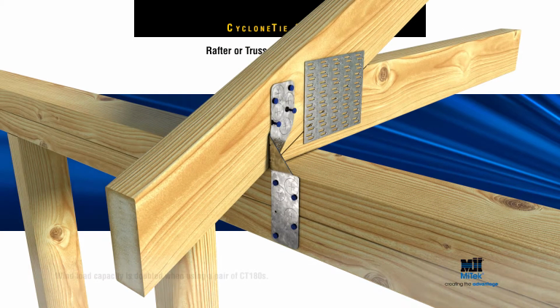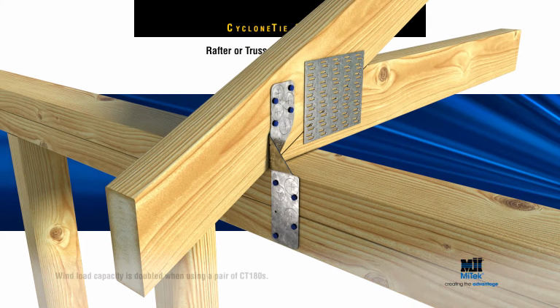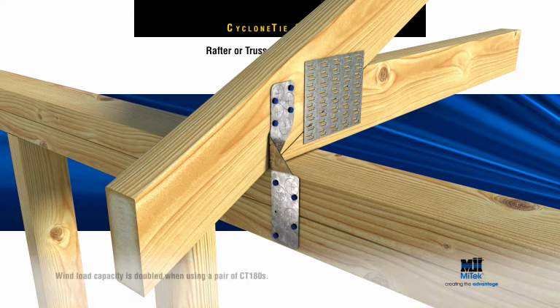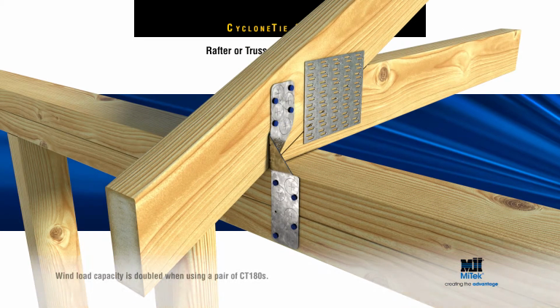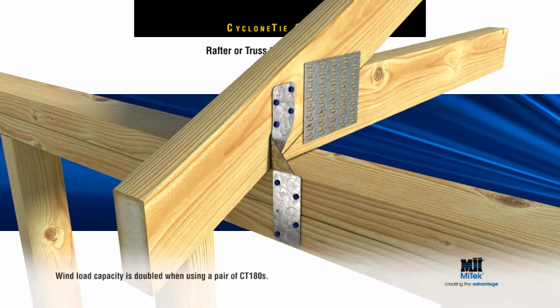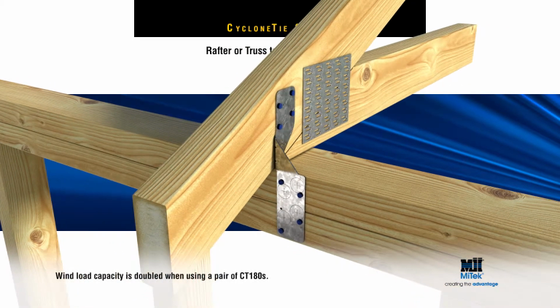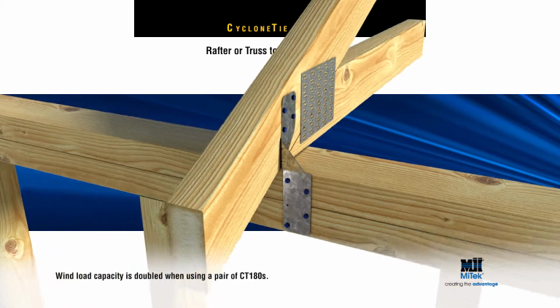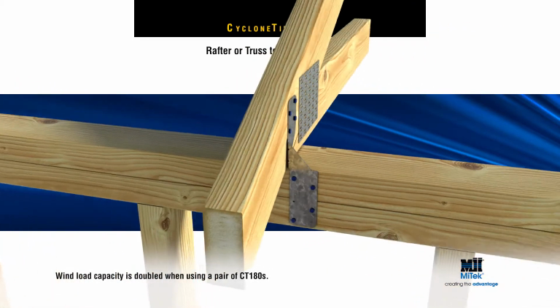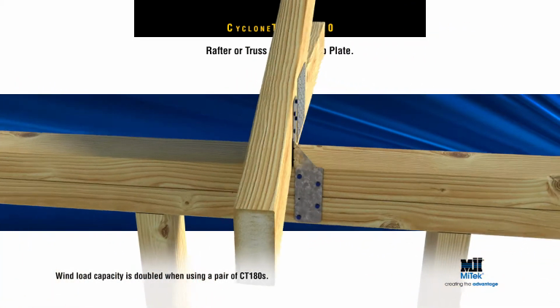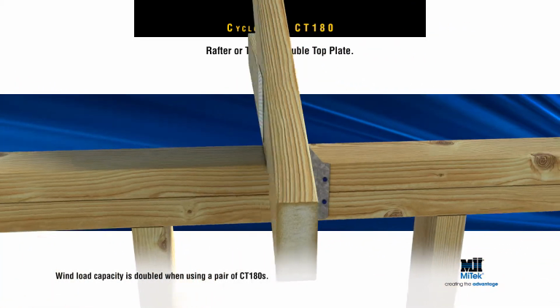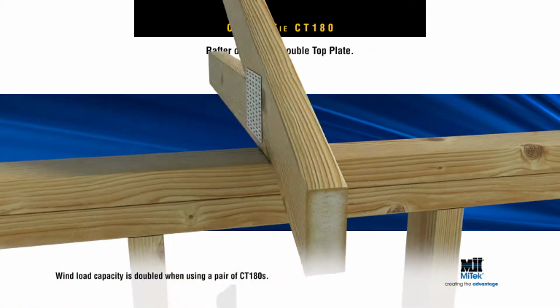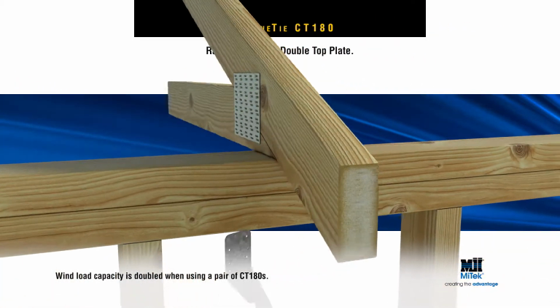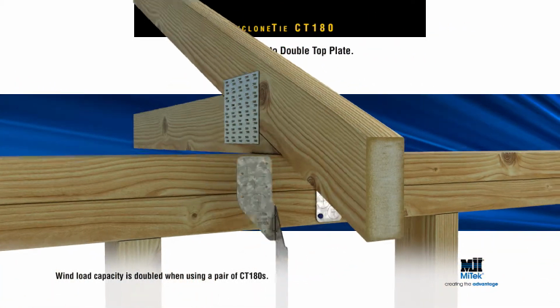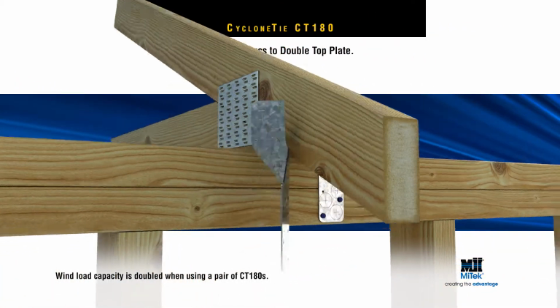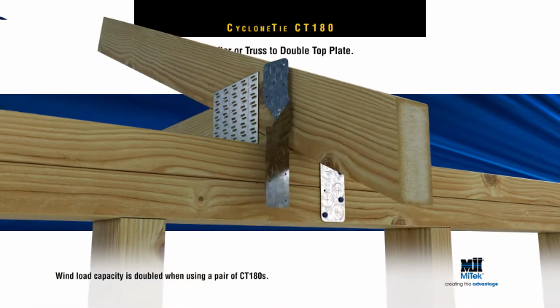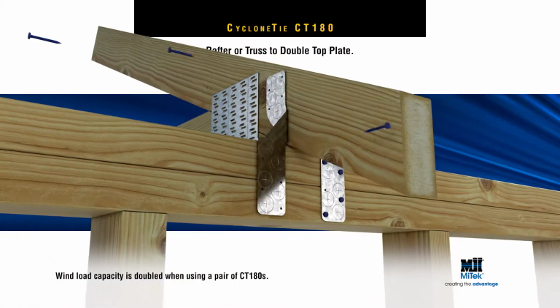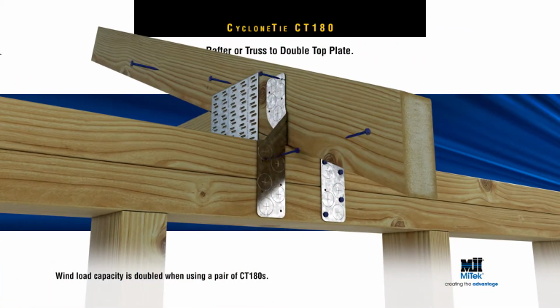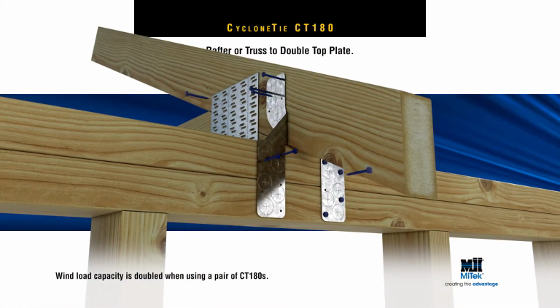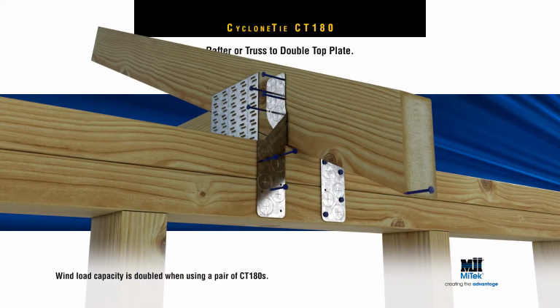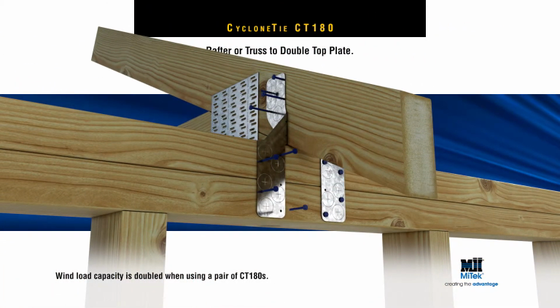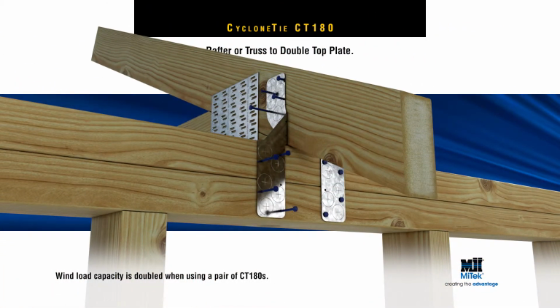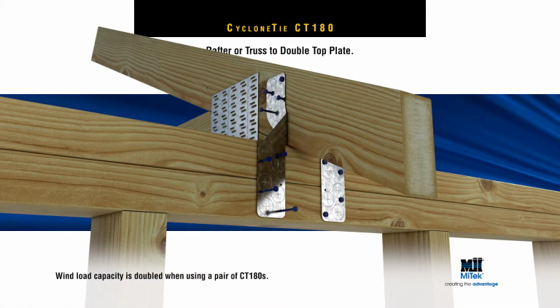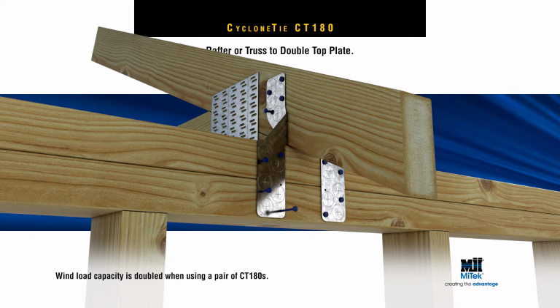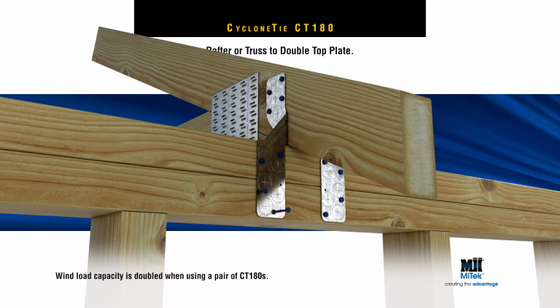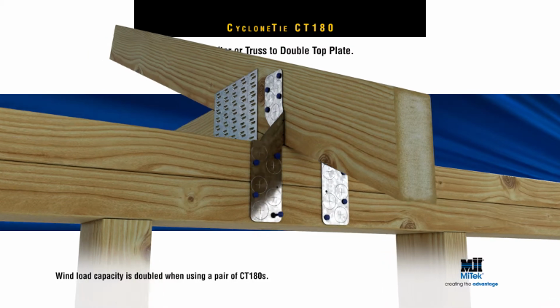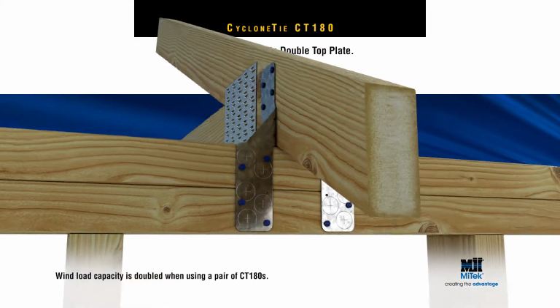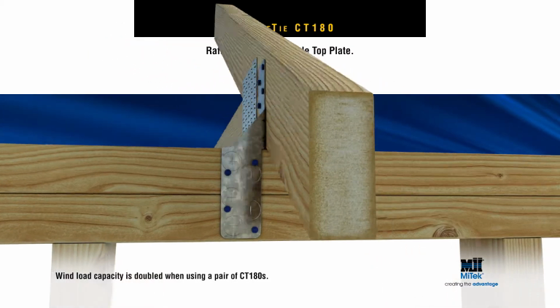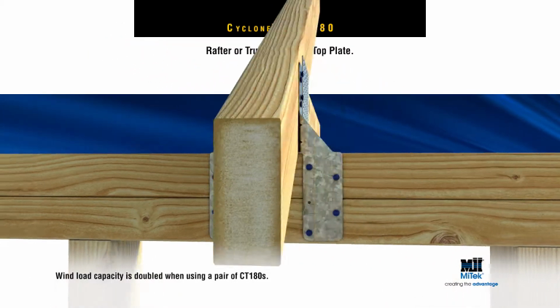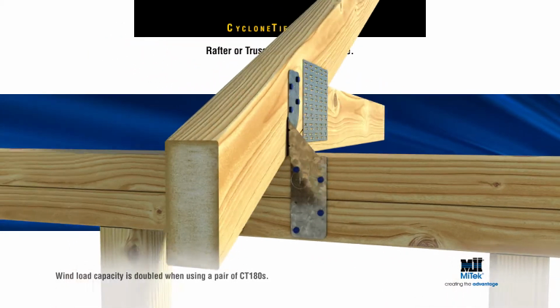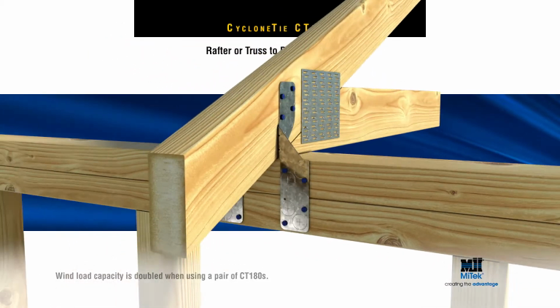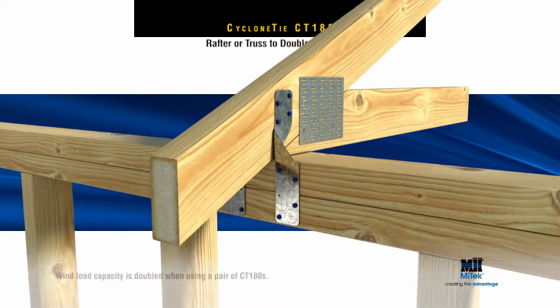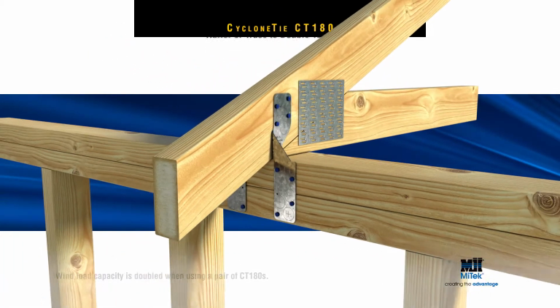Note: wind load capacity is doubled when a pair of CT180s are used on both sides of the truss.